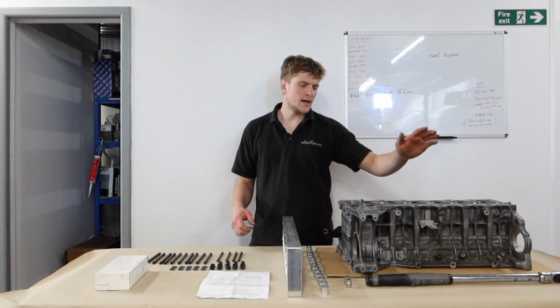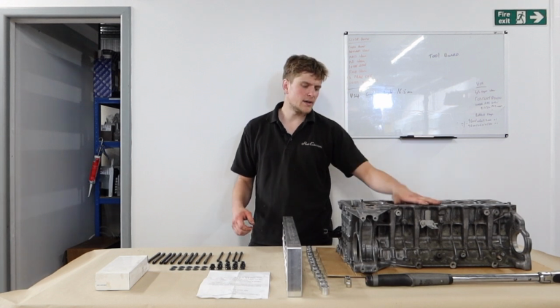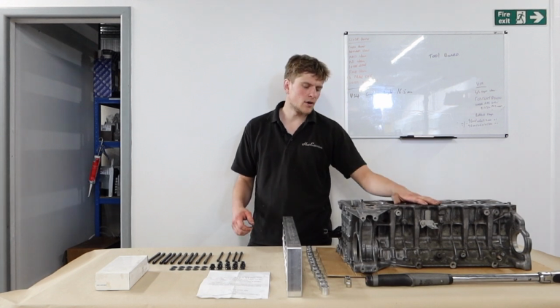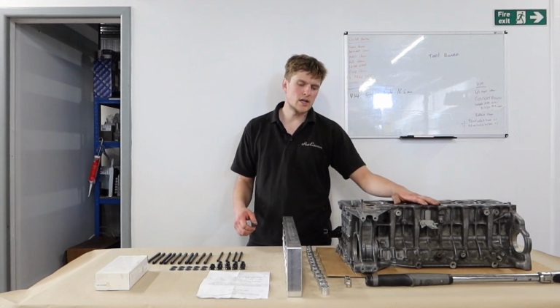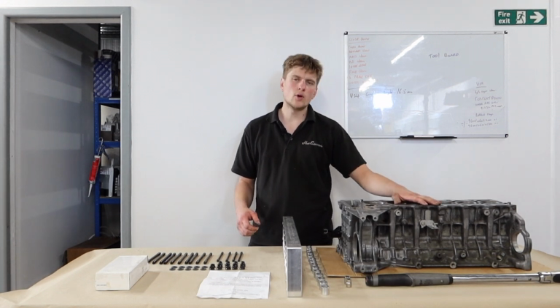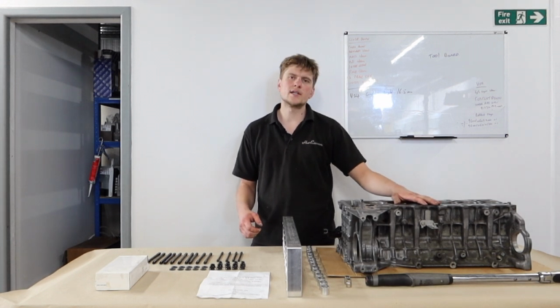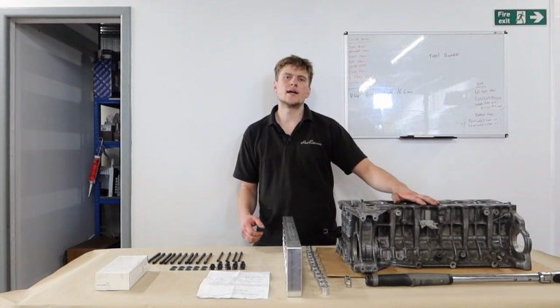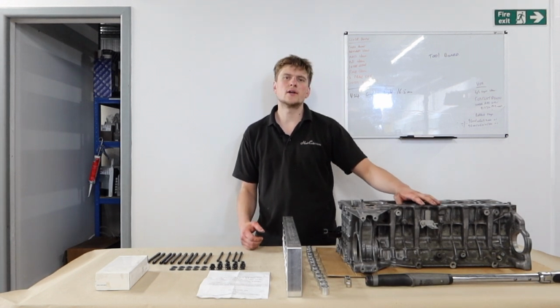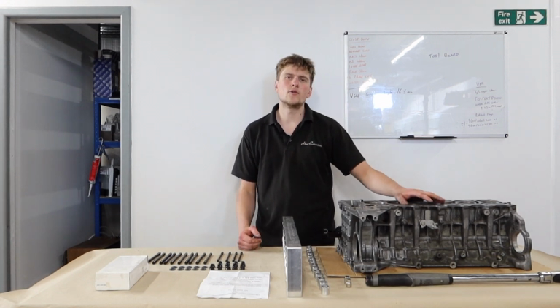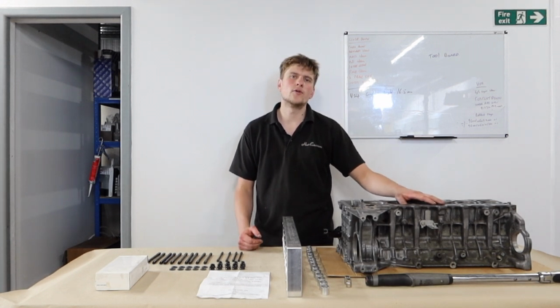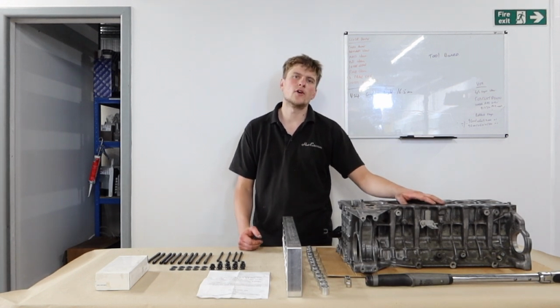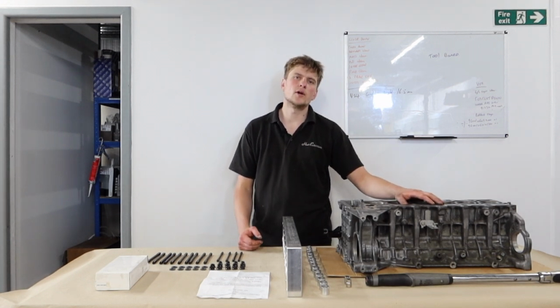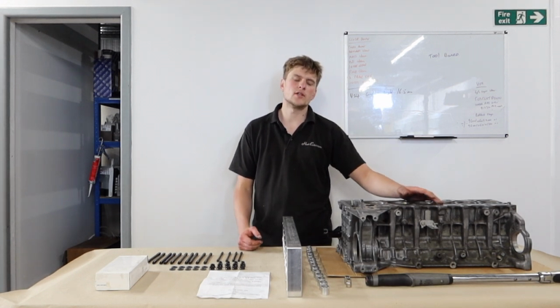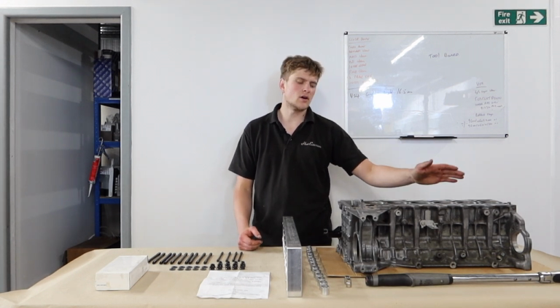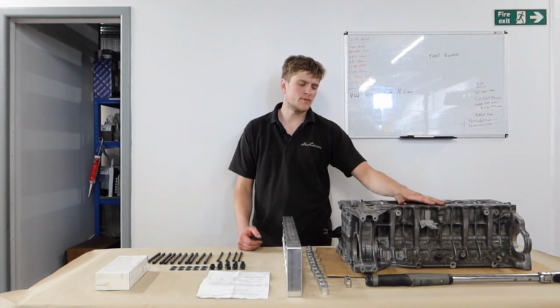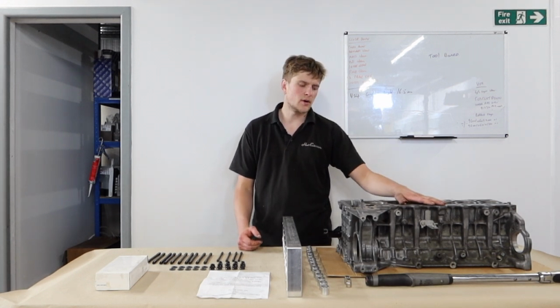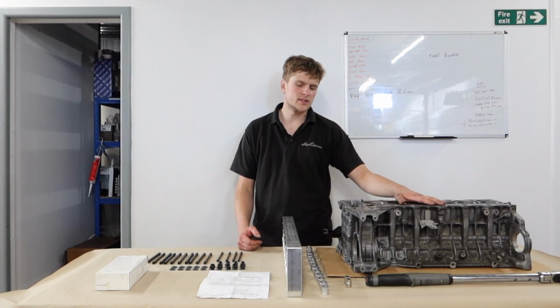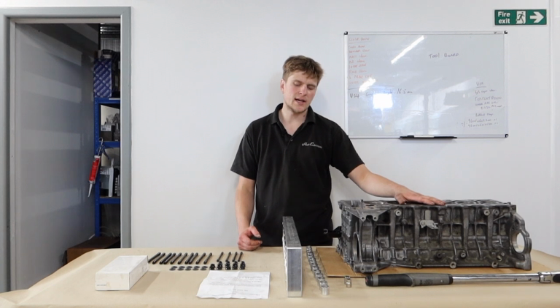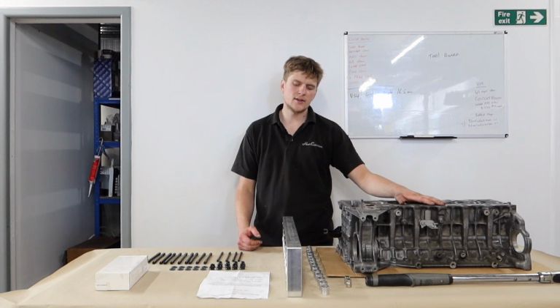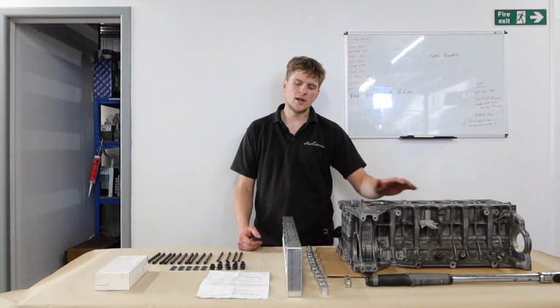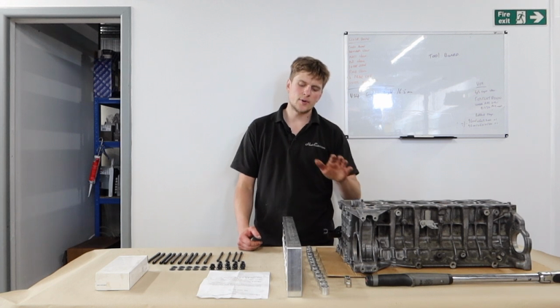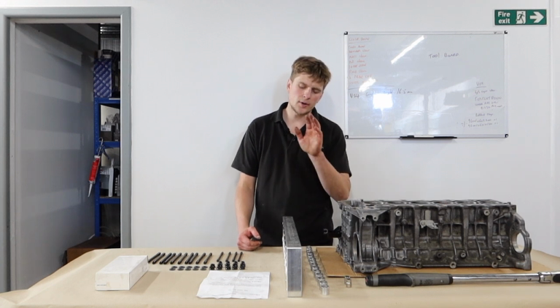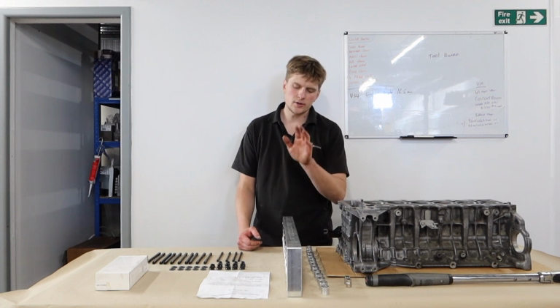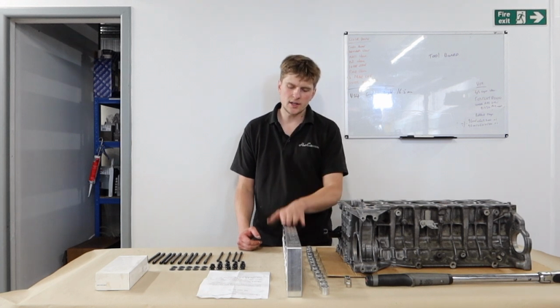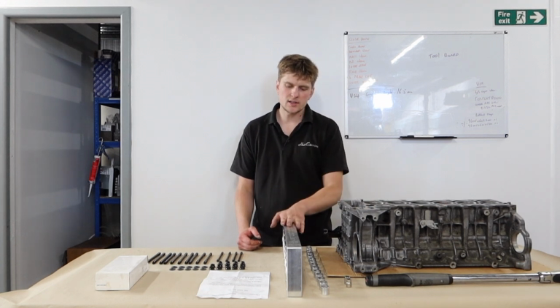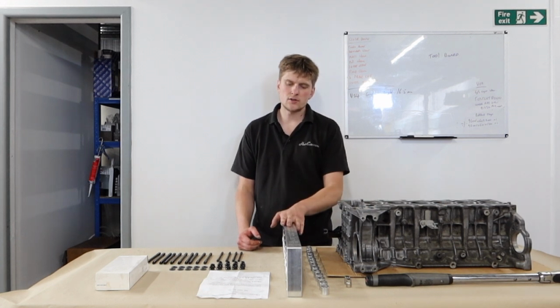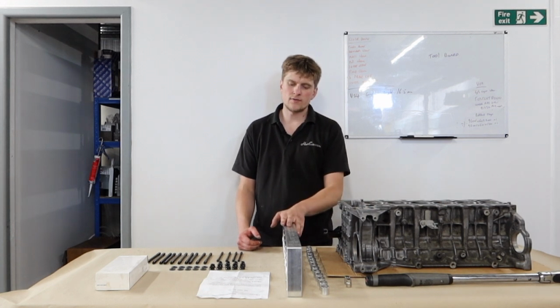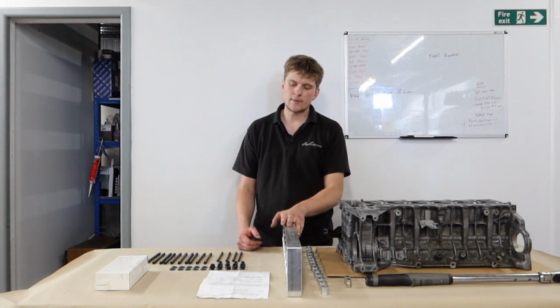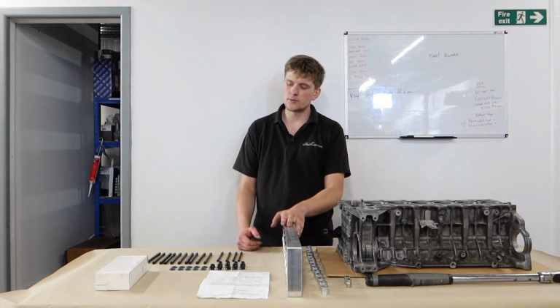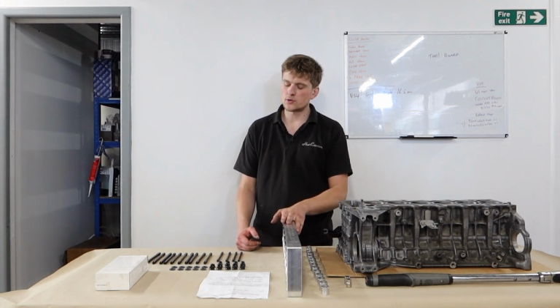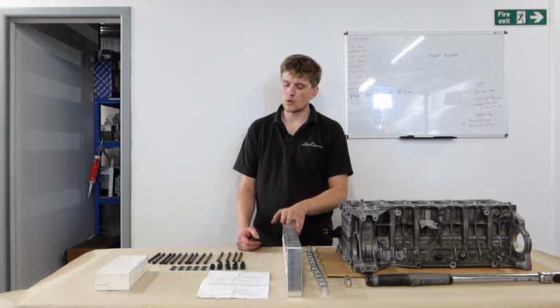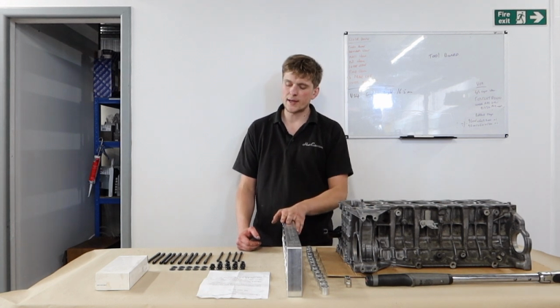It's in for a rebore — we're taking it out to 84.5mm, so that's a half mil over standard, and we're going to be using this VAC Motorsport Torque Plate.